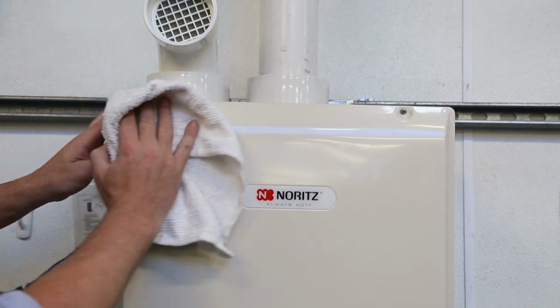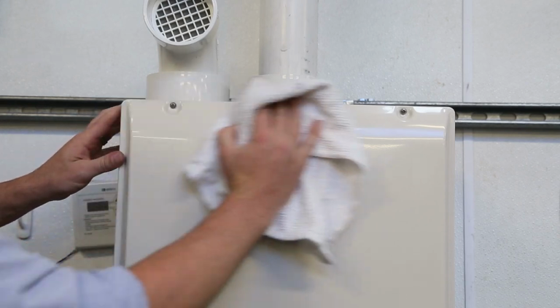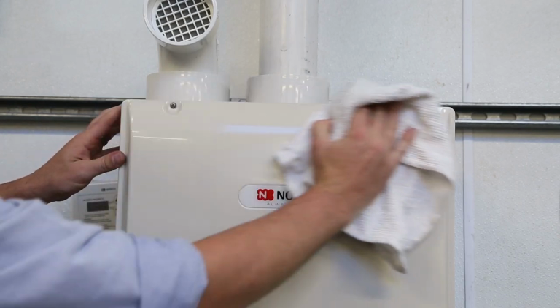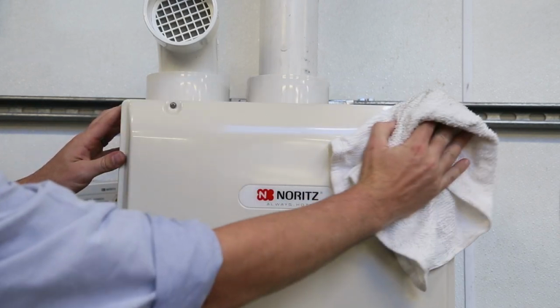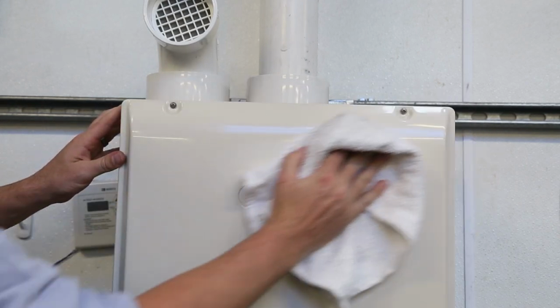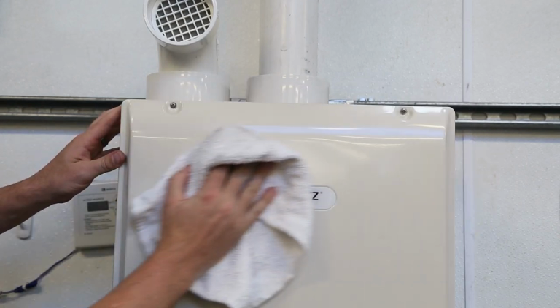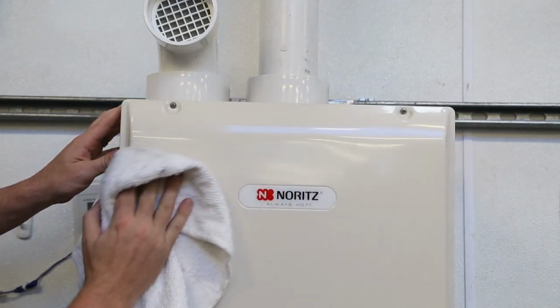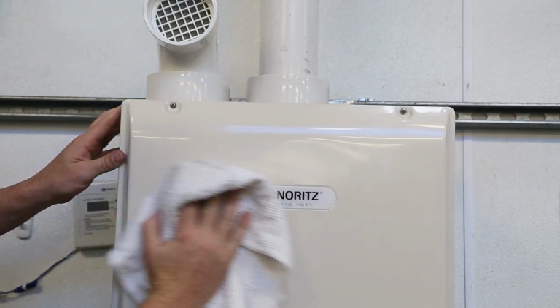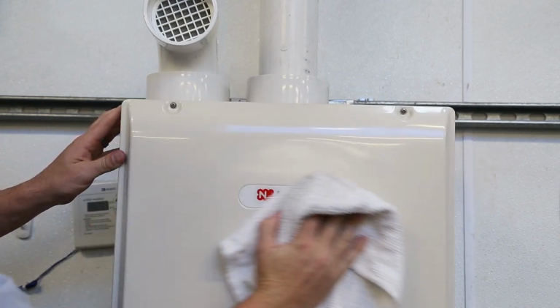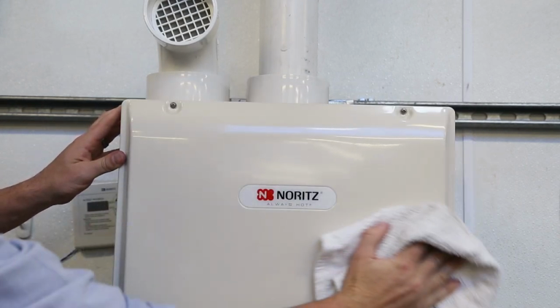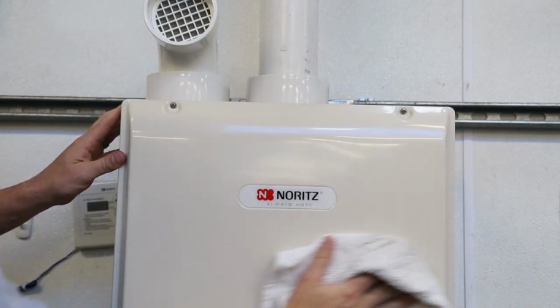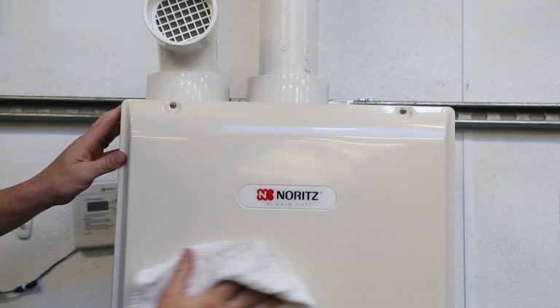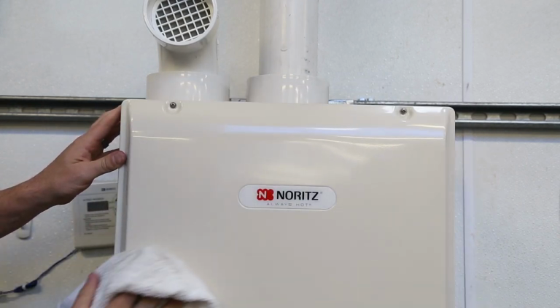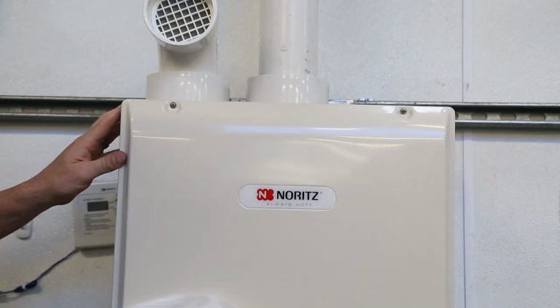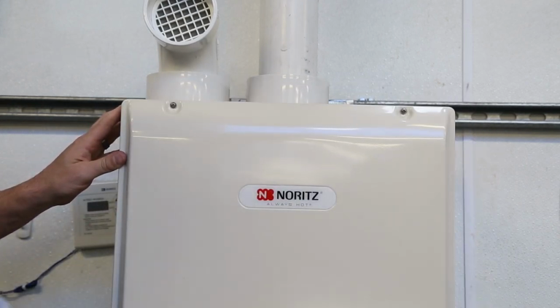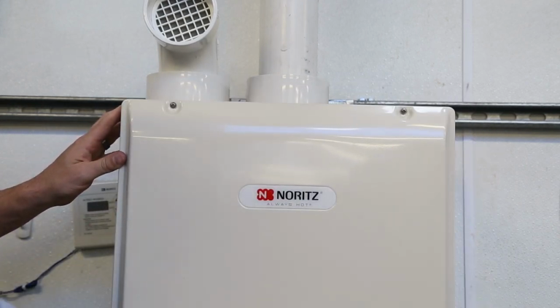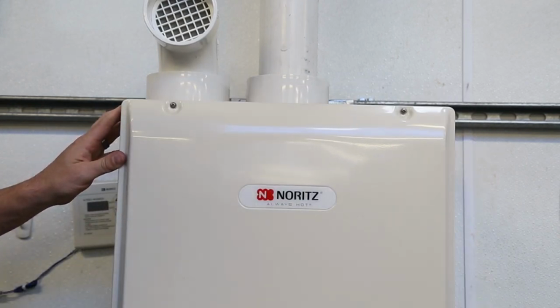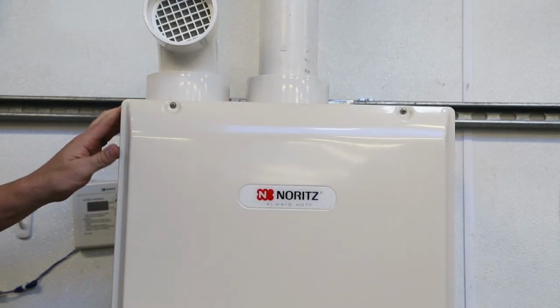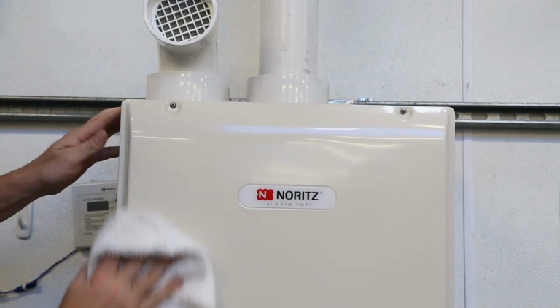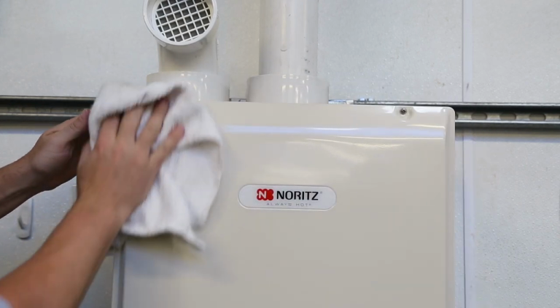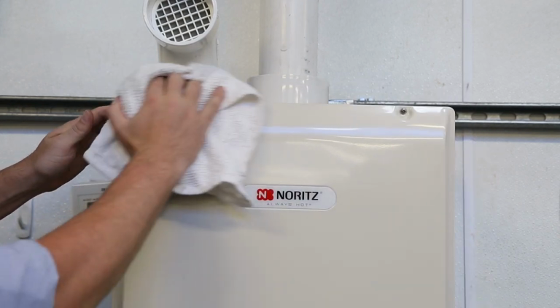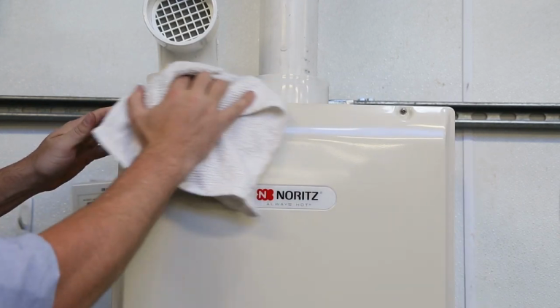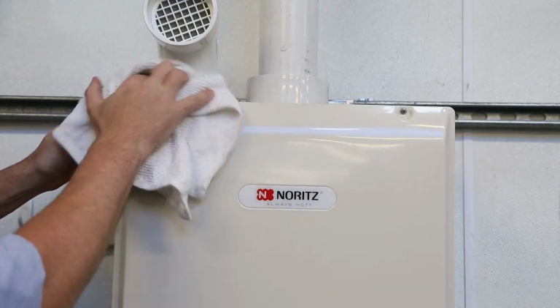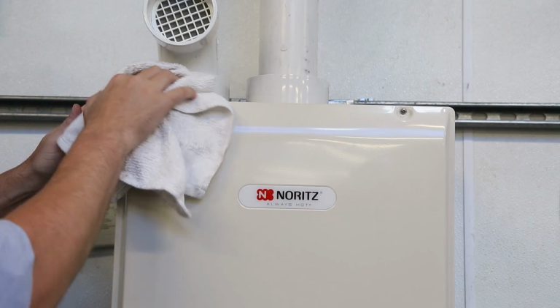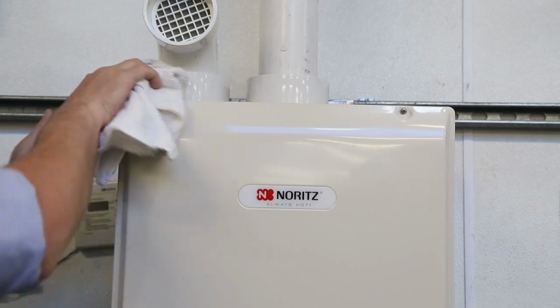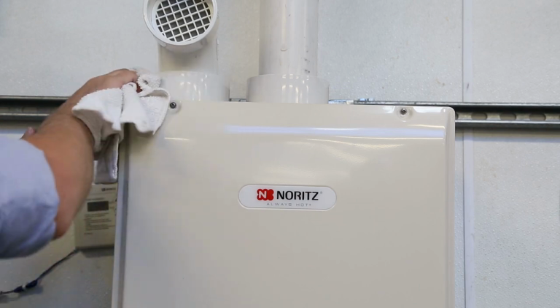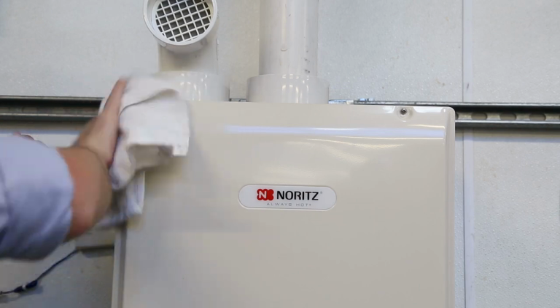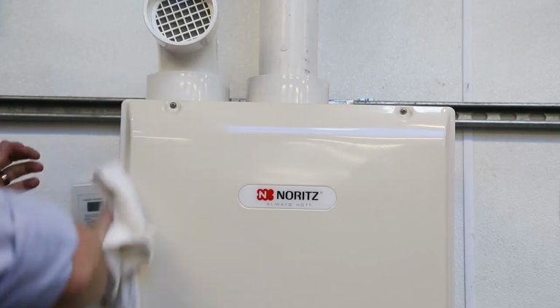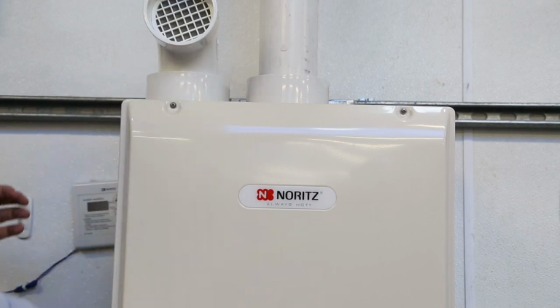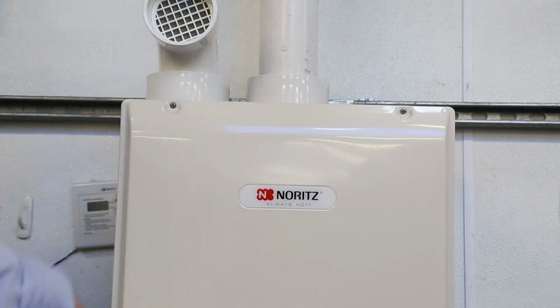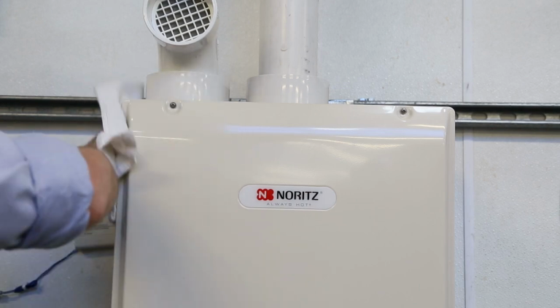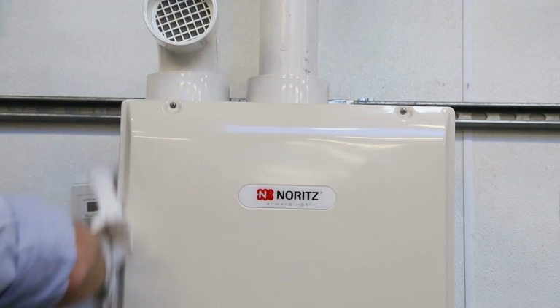Wipe the outside surface with a wet cloth, then dry the surface. Use a neutral detergent to clean any stains.